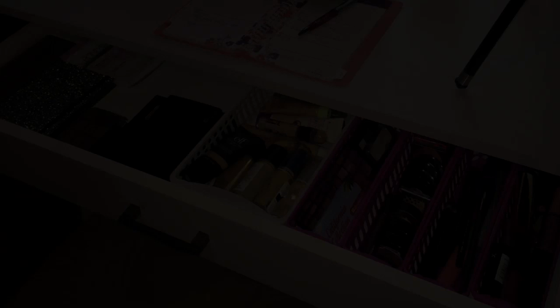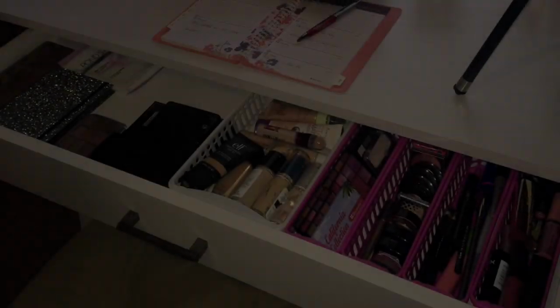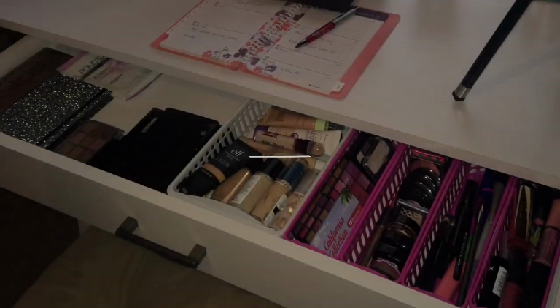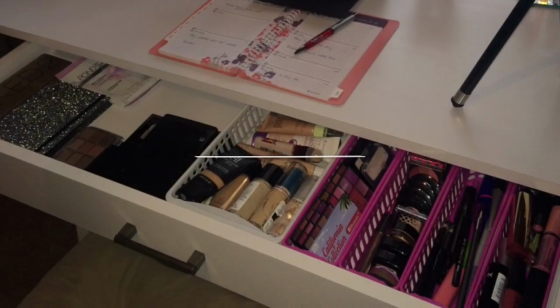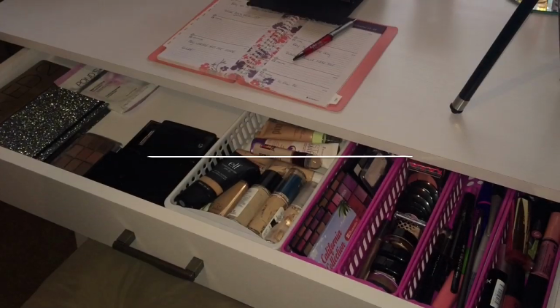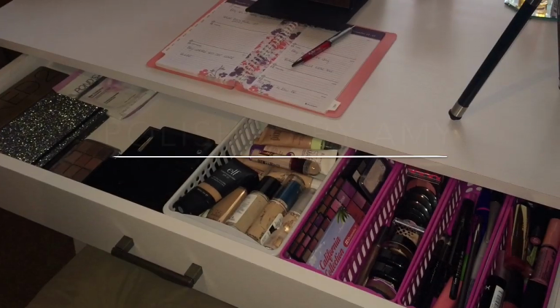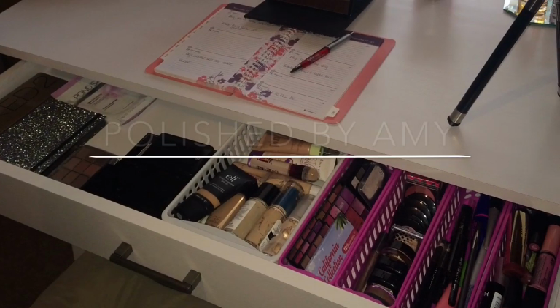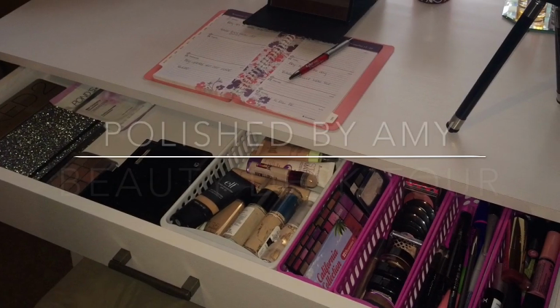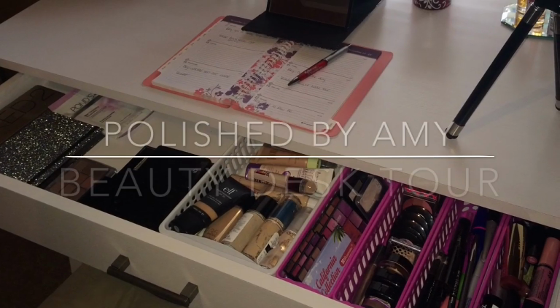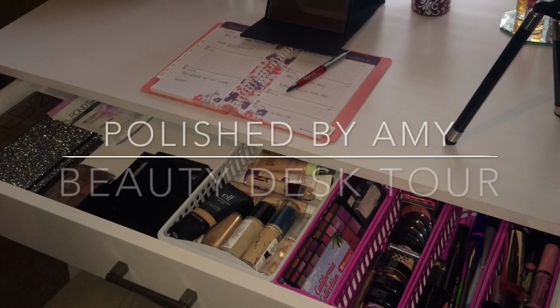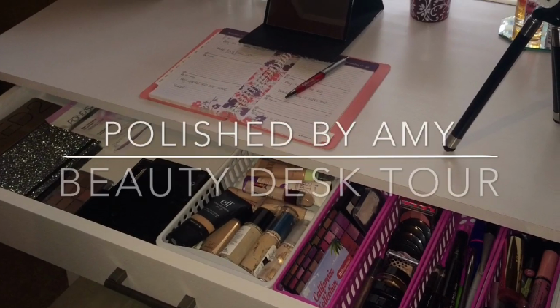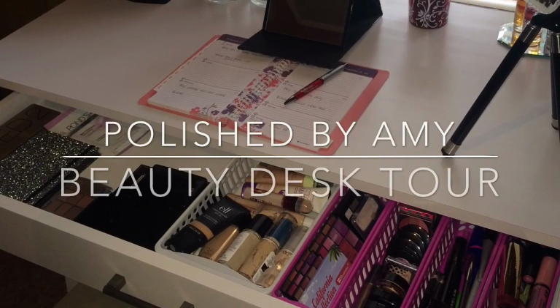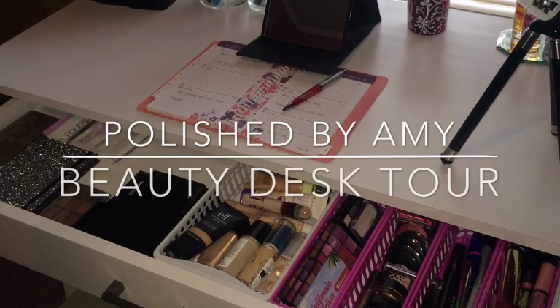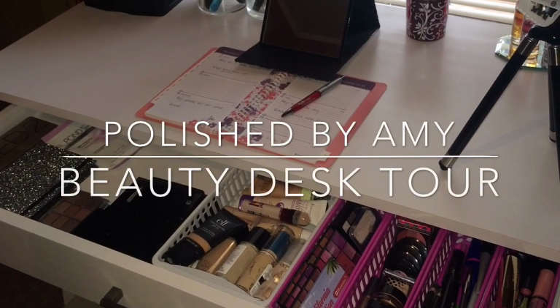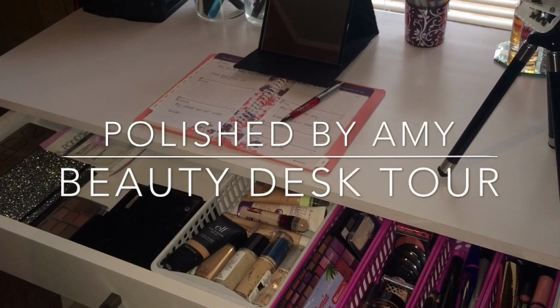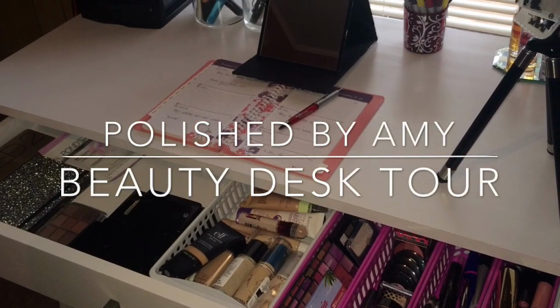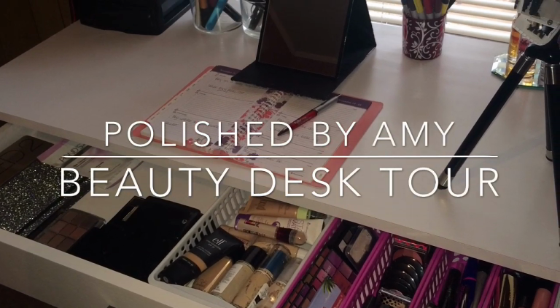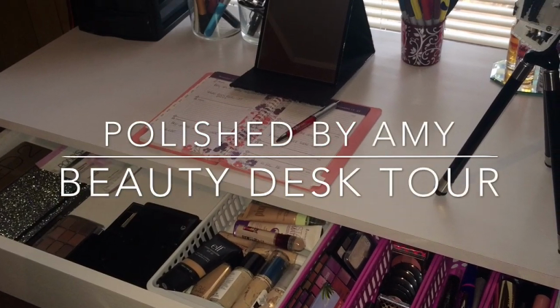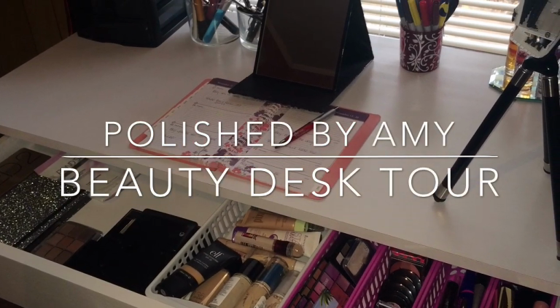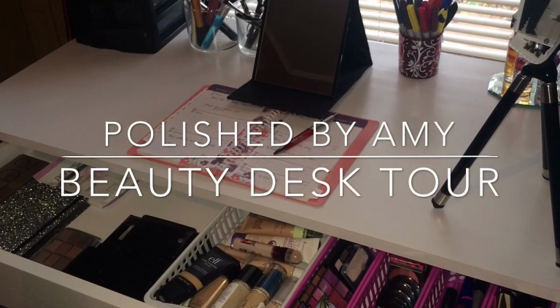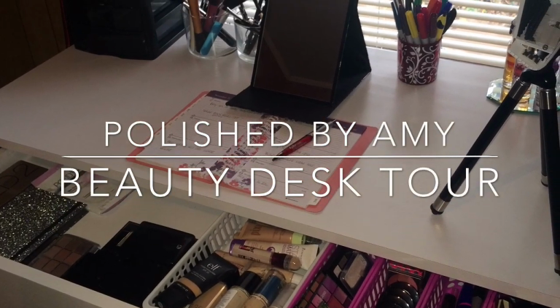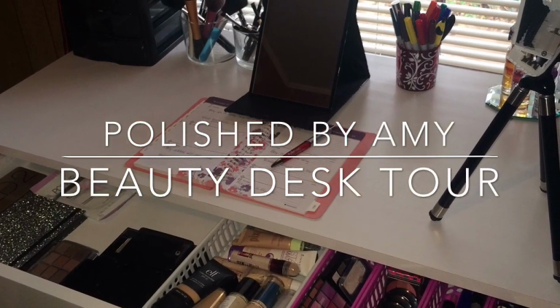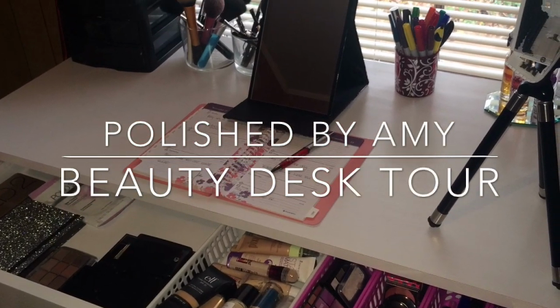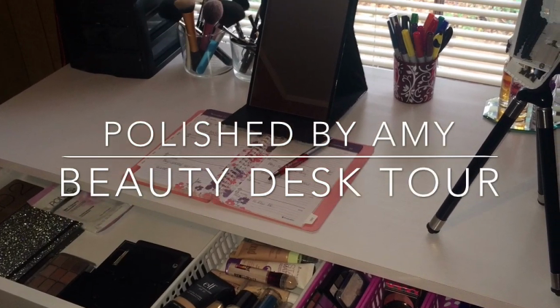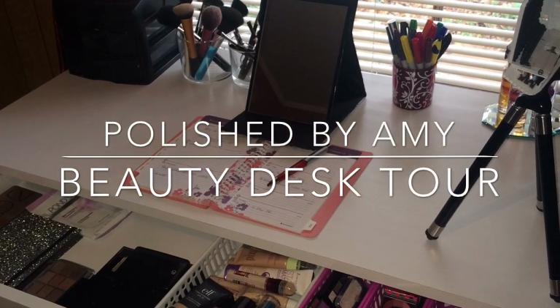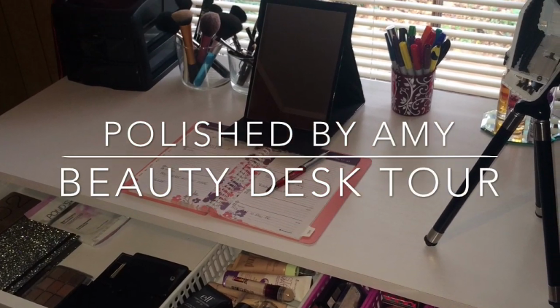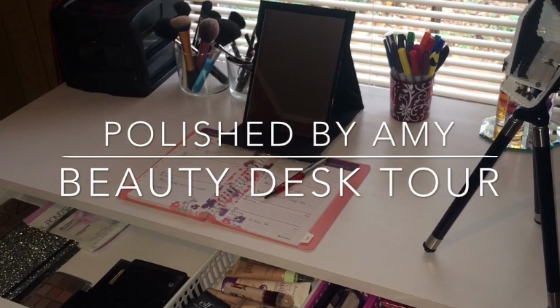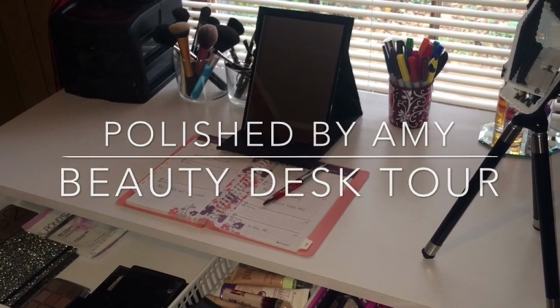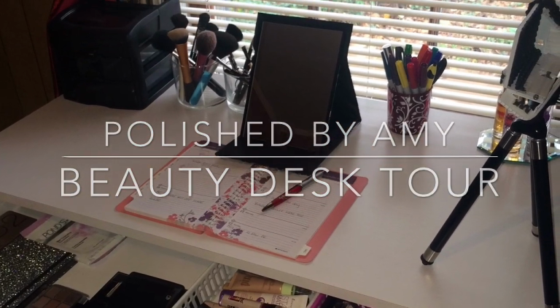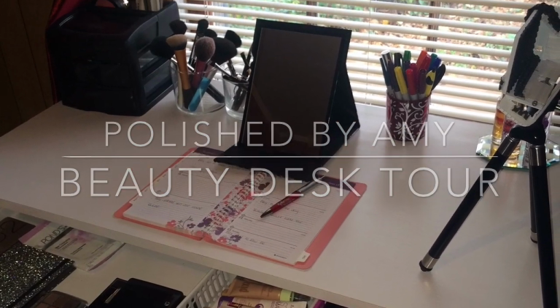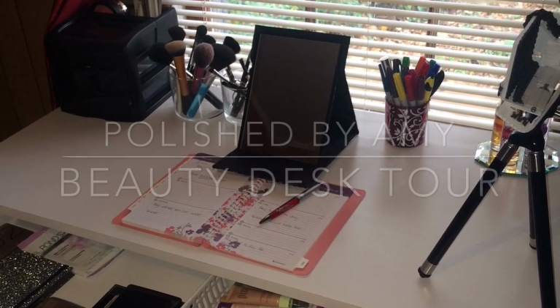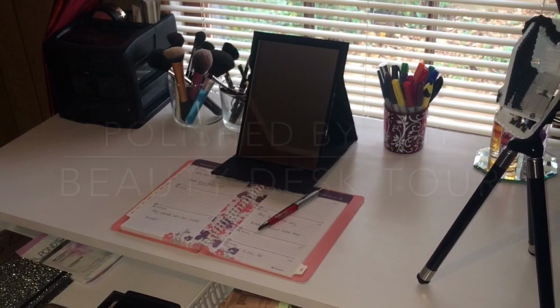Hi guys, welcome back to my channel. Today's video is going to be a full beauty desk tour.